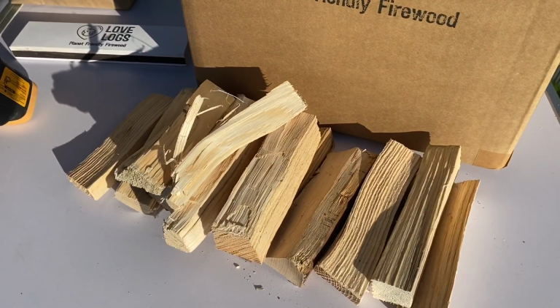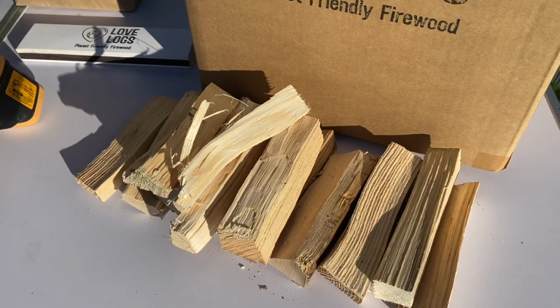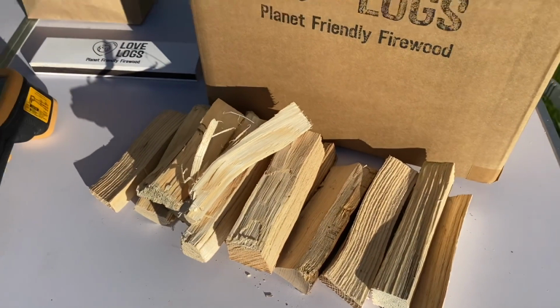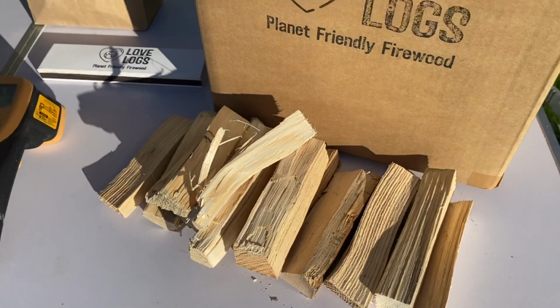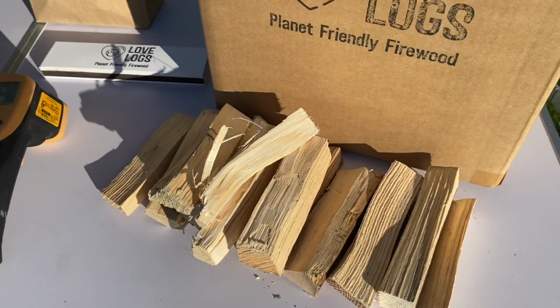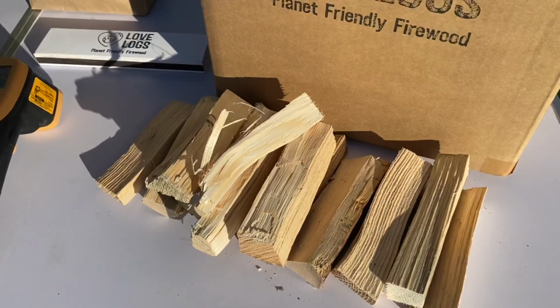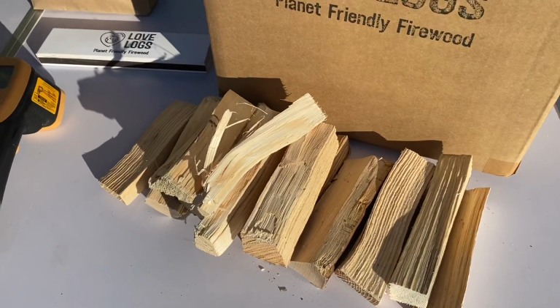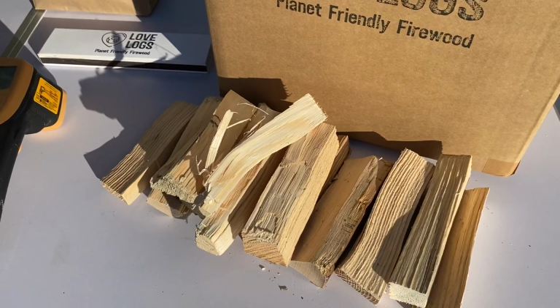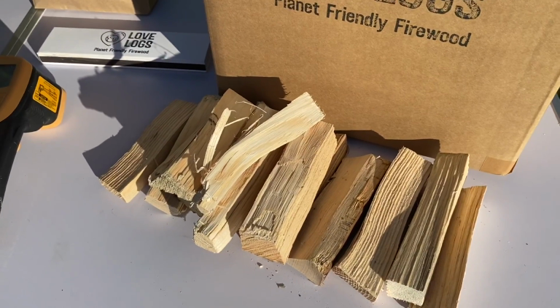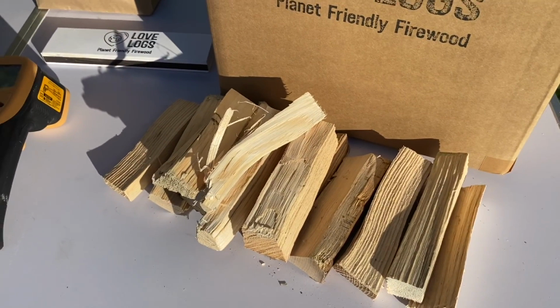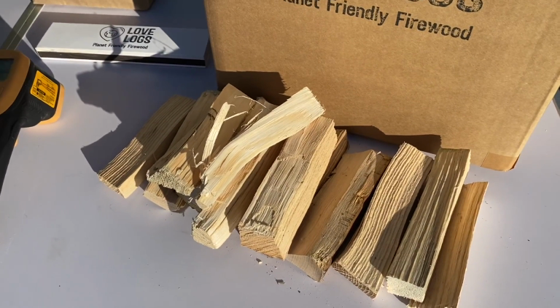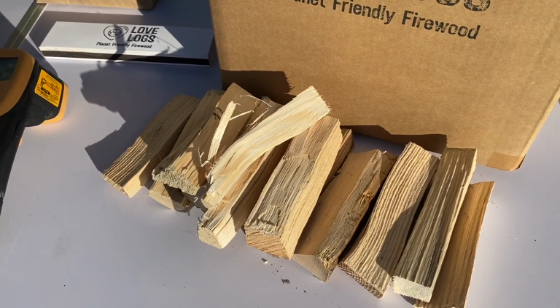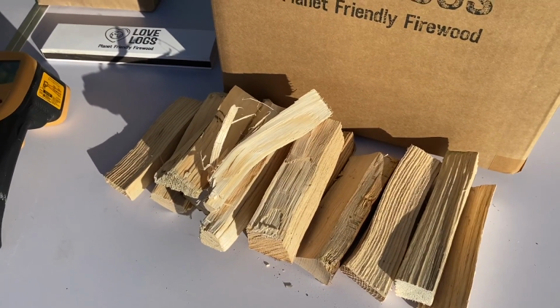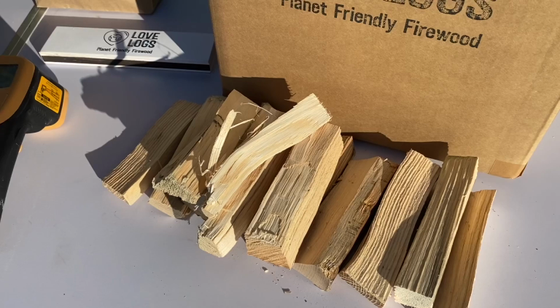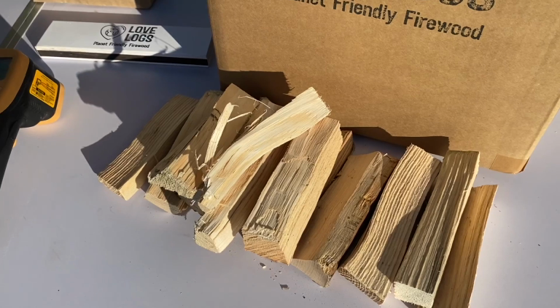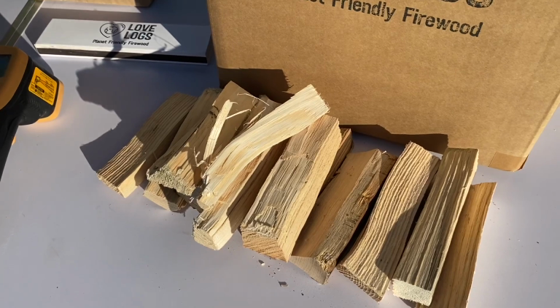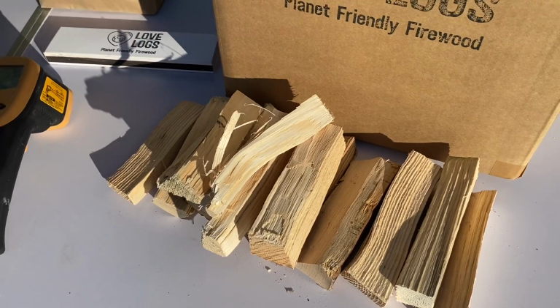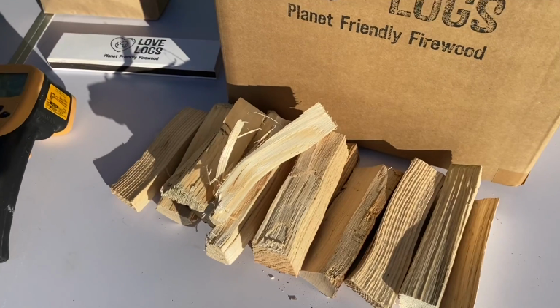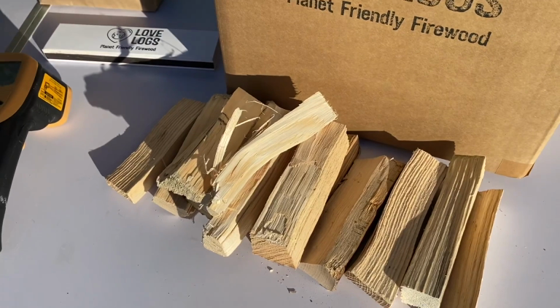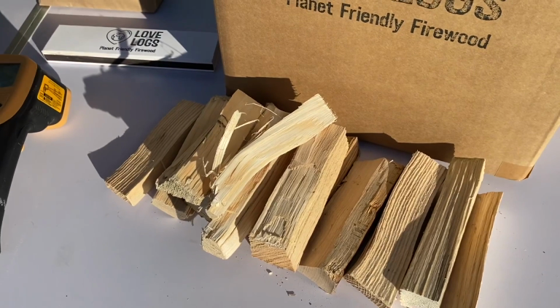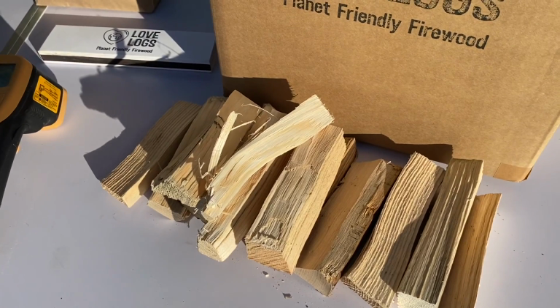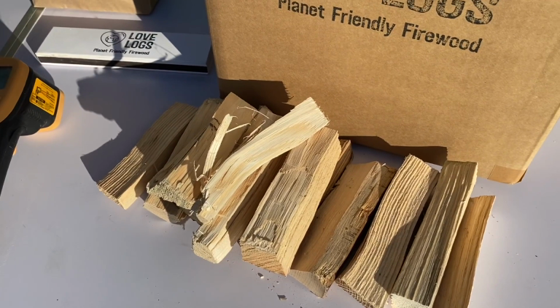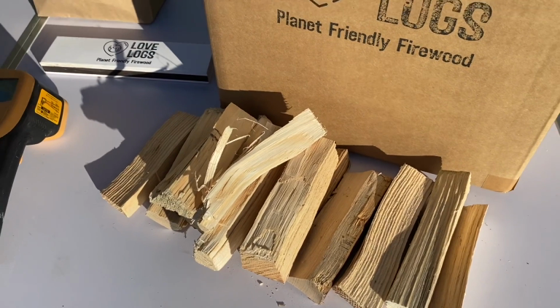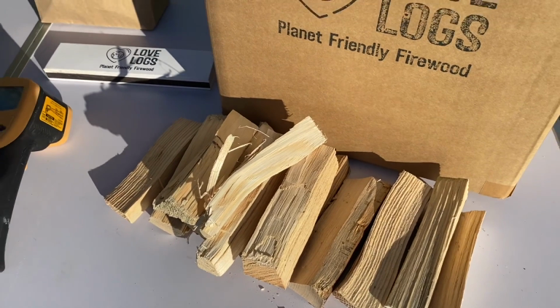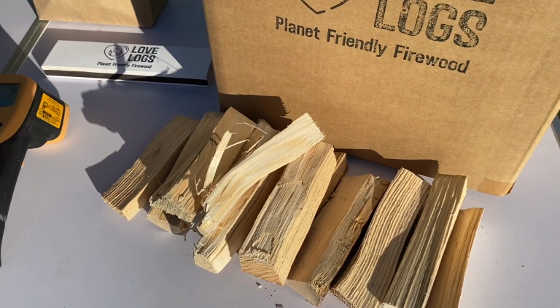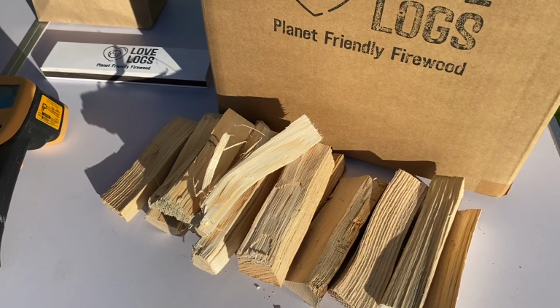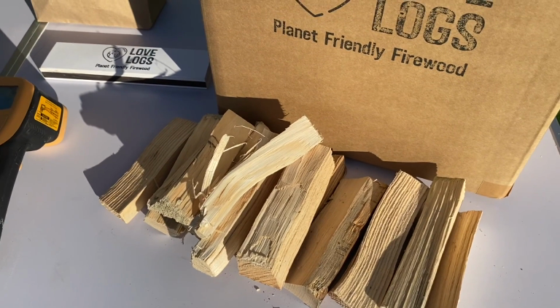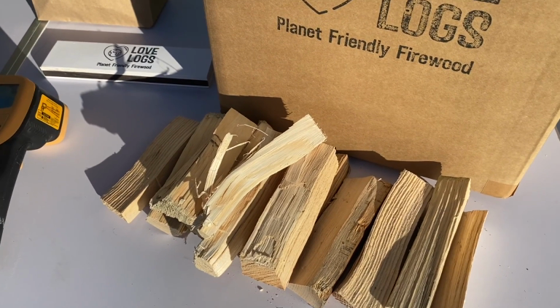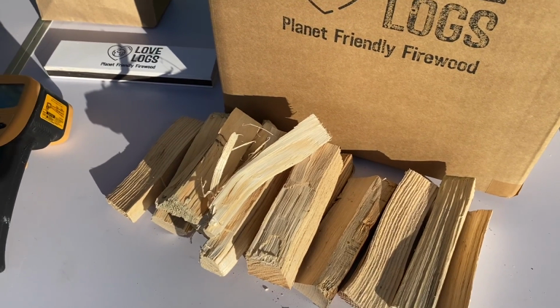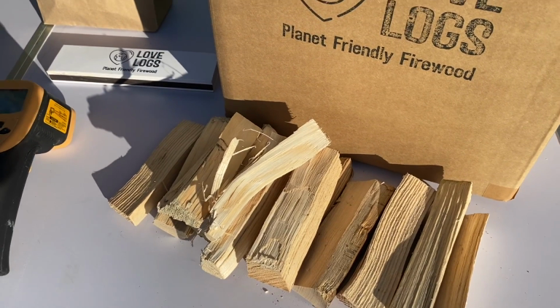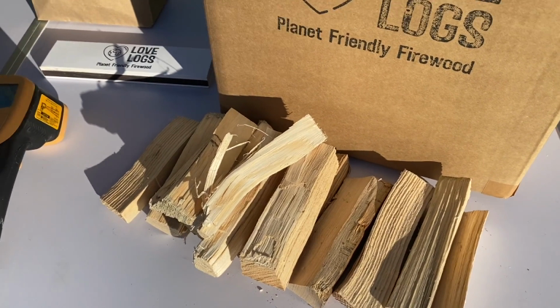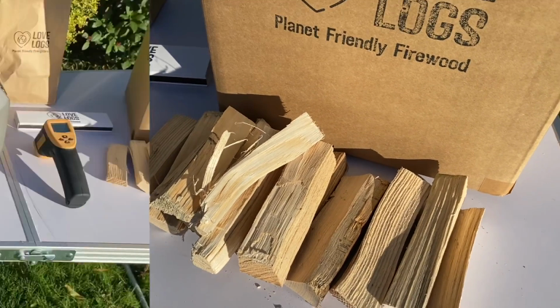This is British locally sourced mixed species hardwood cut to size for Yerouni, and of course with every order we plant two trees.